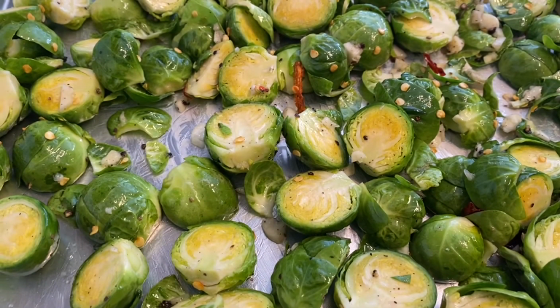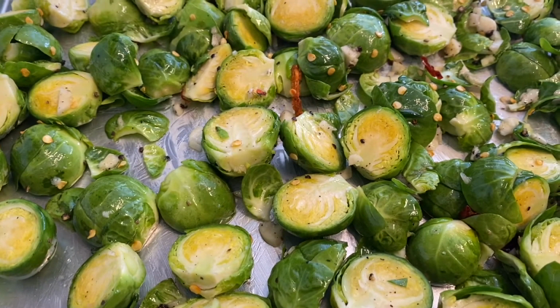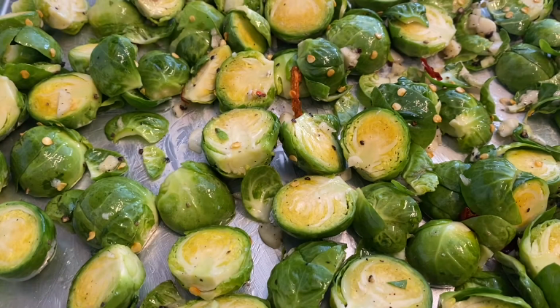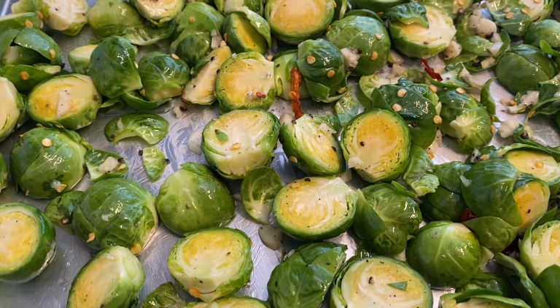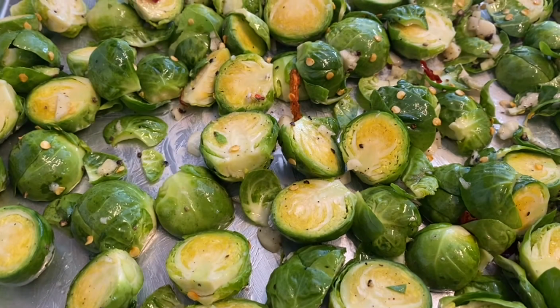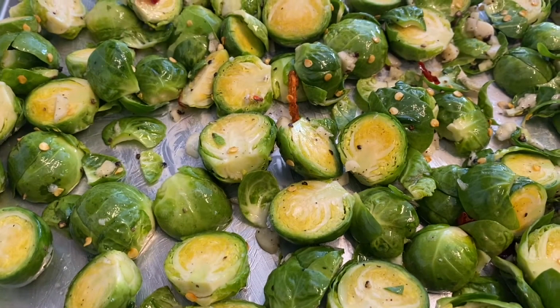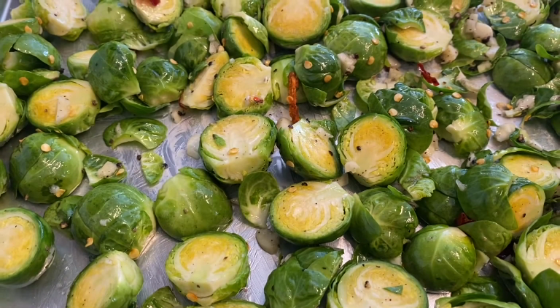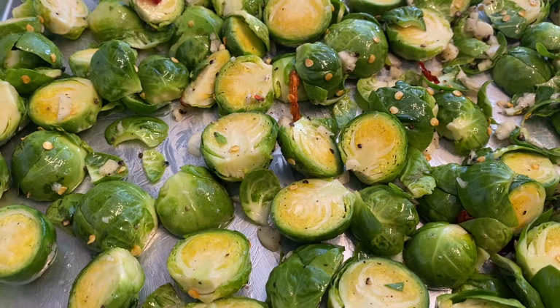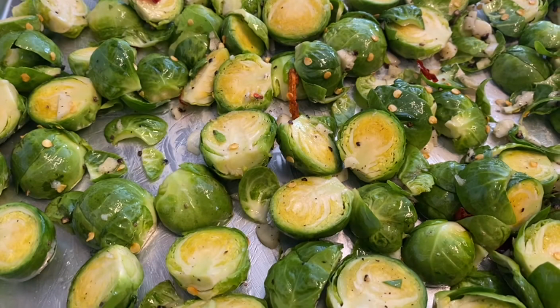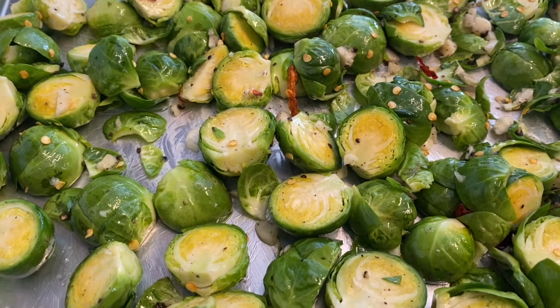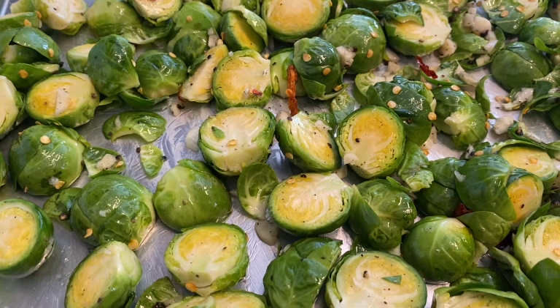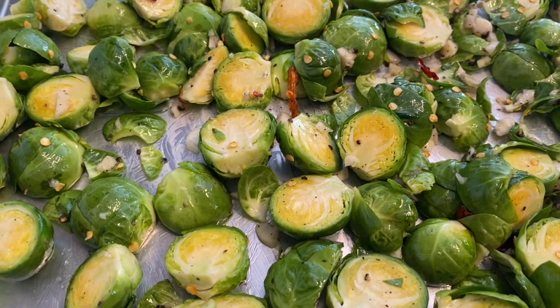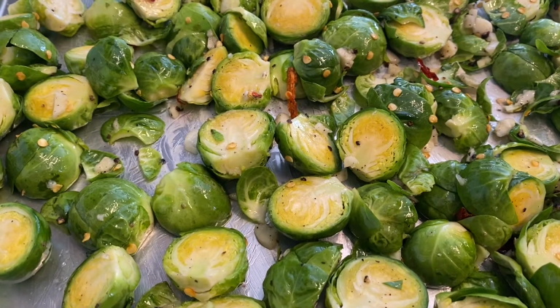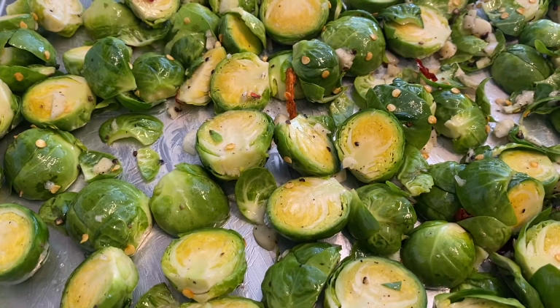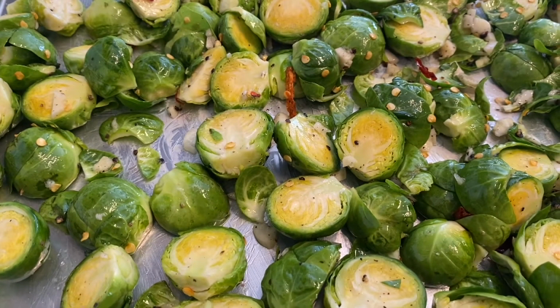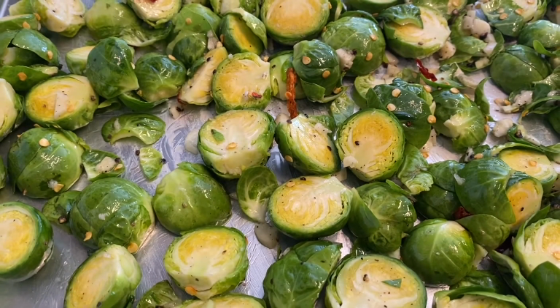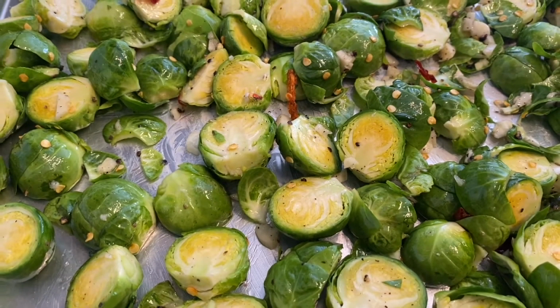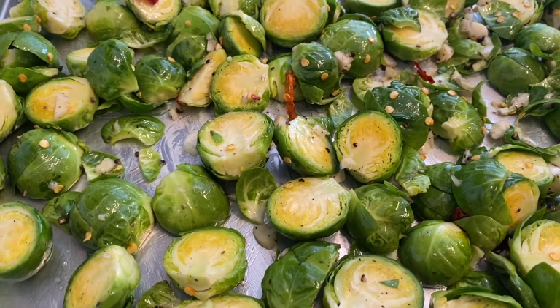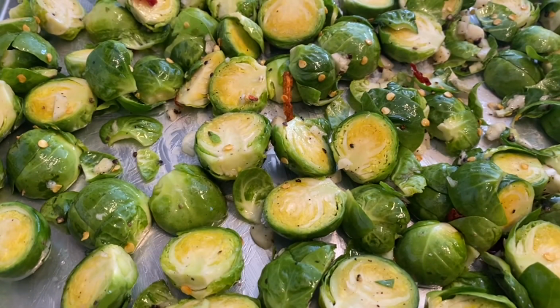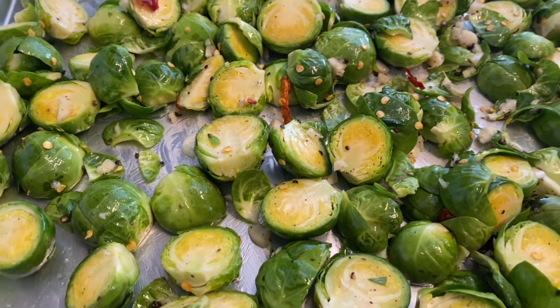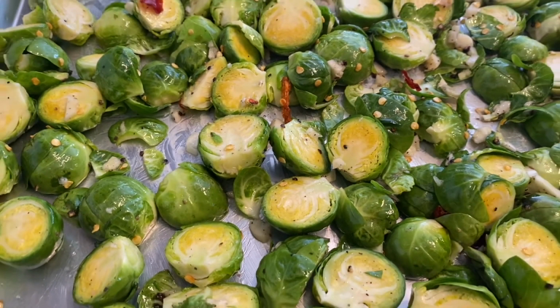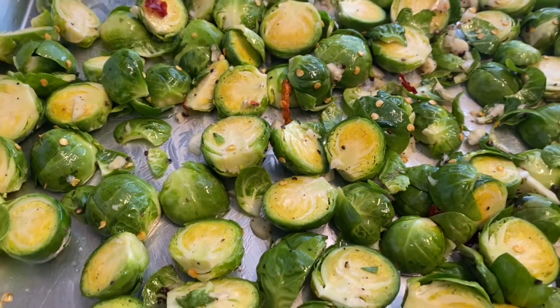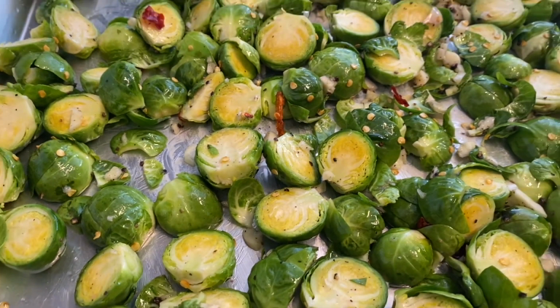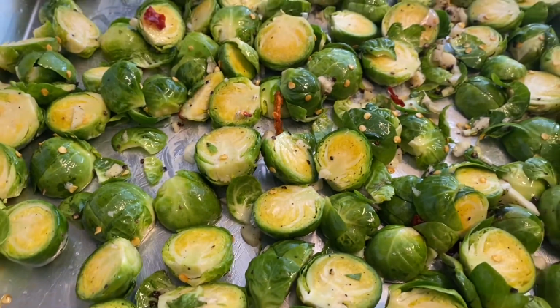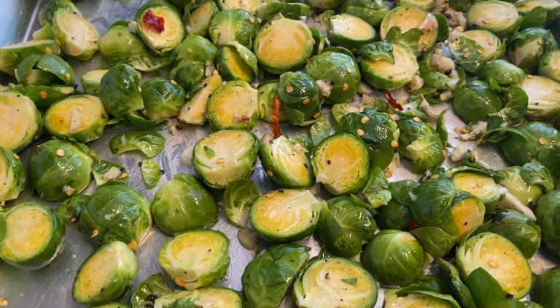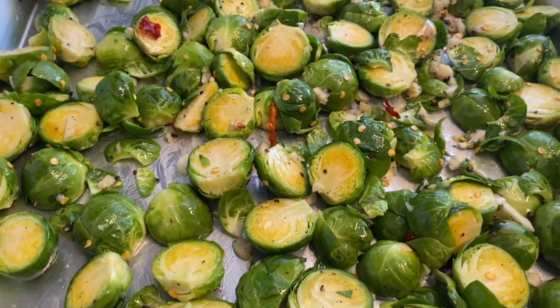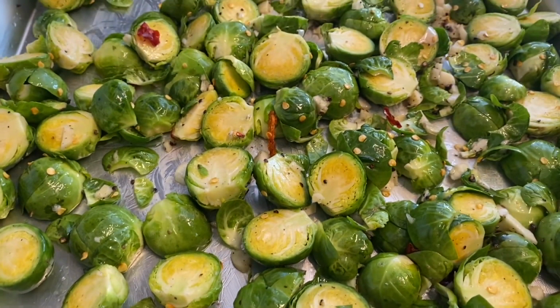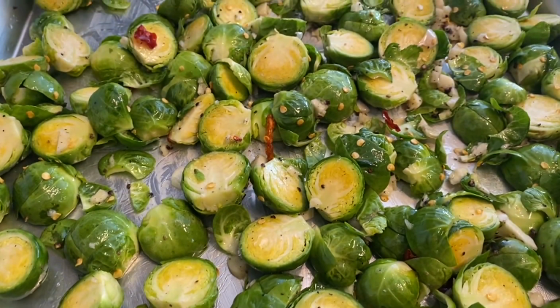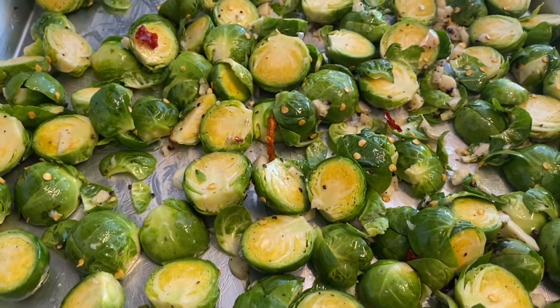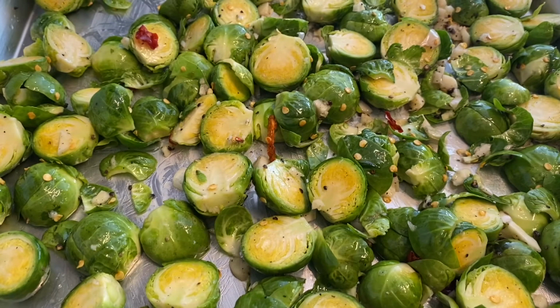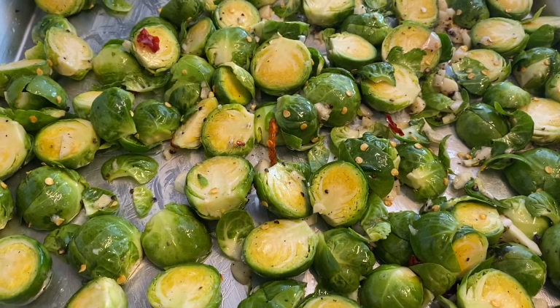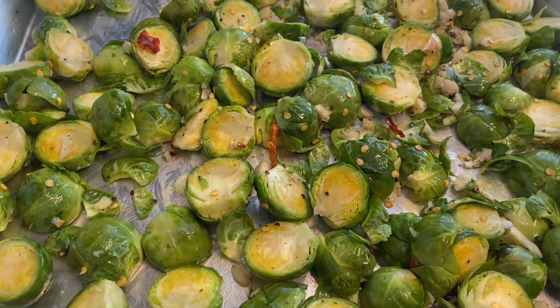Now remember, you have to preheat to 475 degrees Fahrenheit before you put it in. So we're going to put this in the oven for around 20 minutes and then it'll be done.